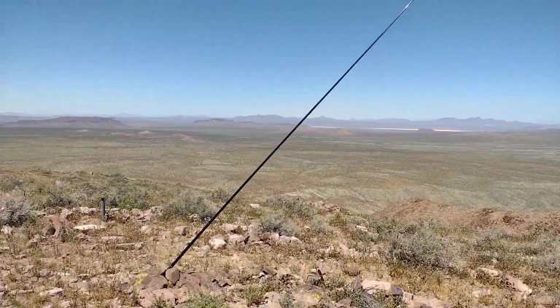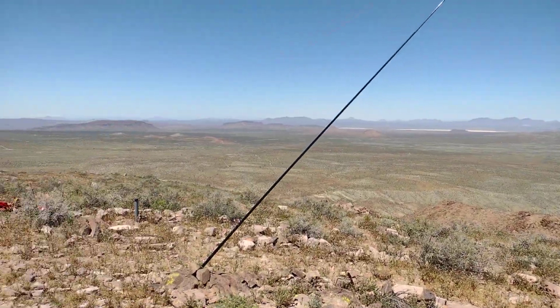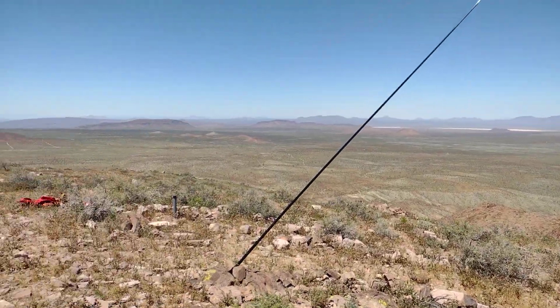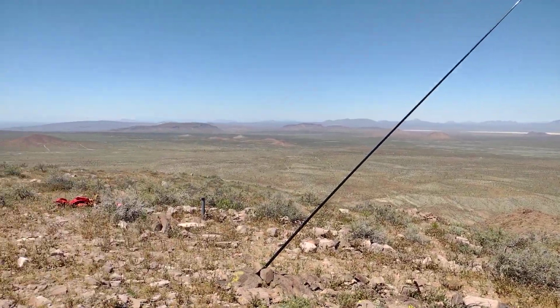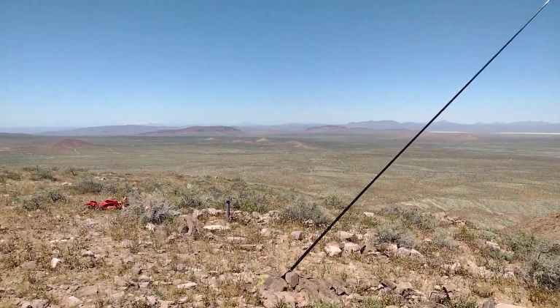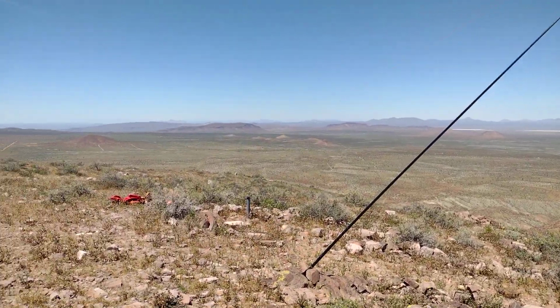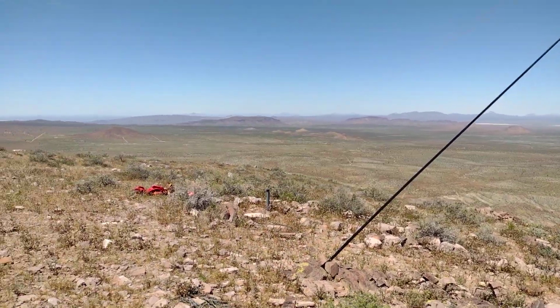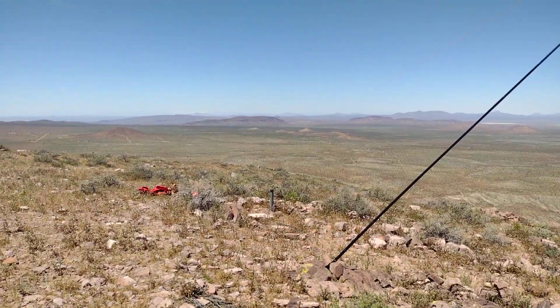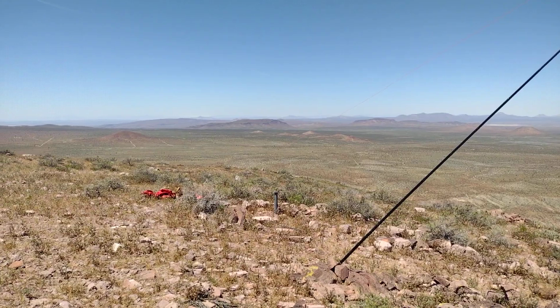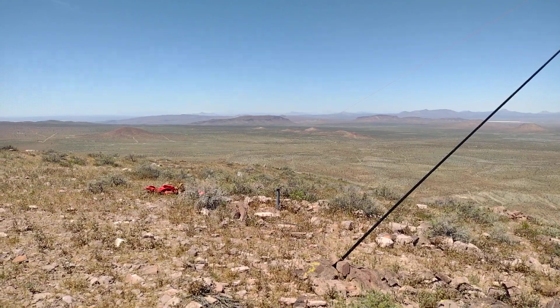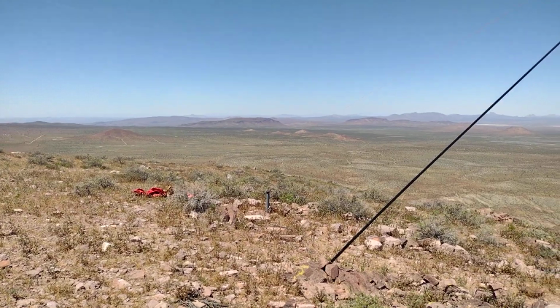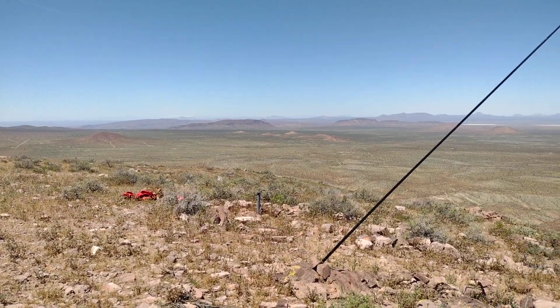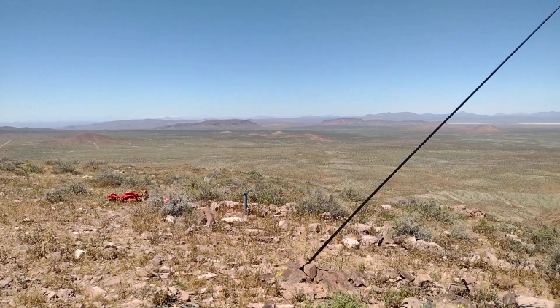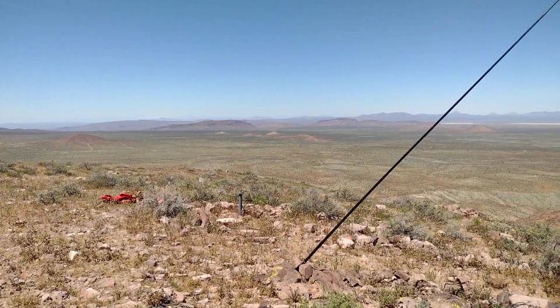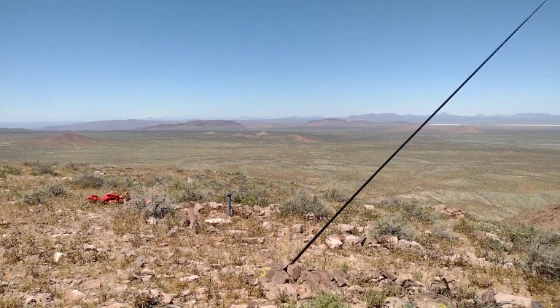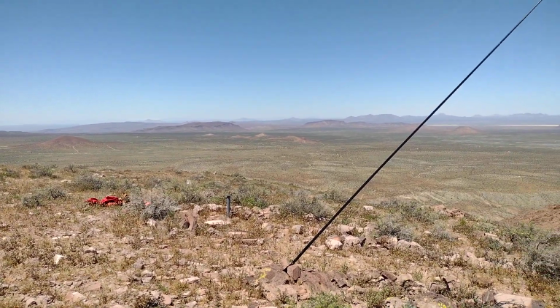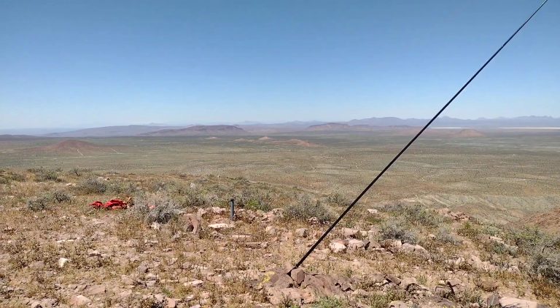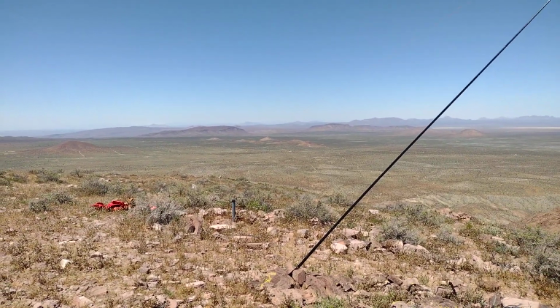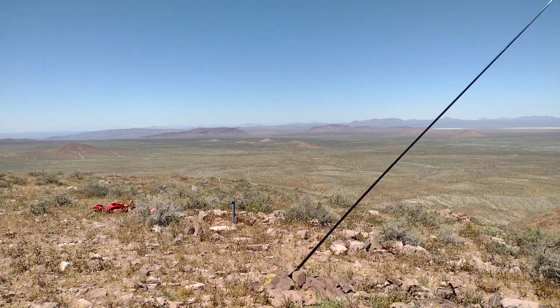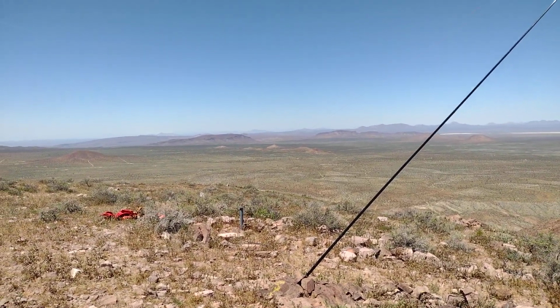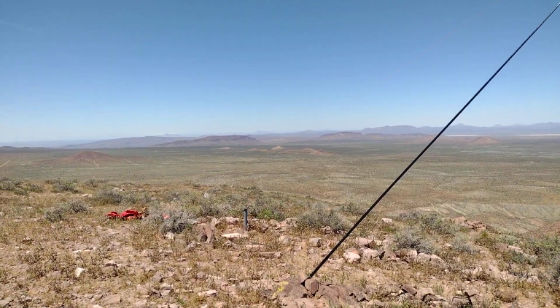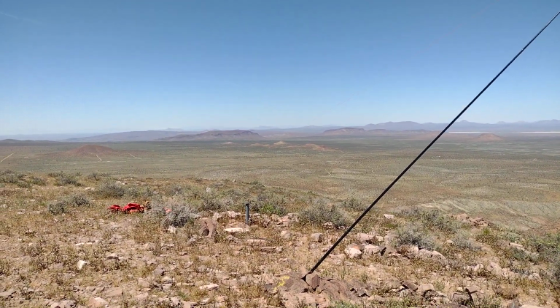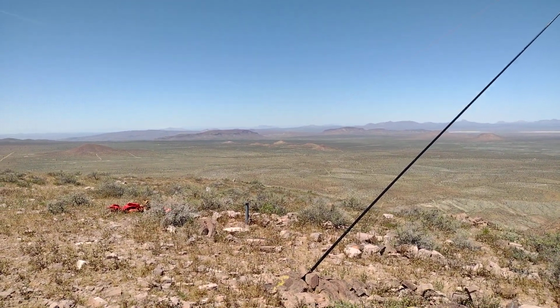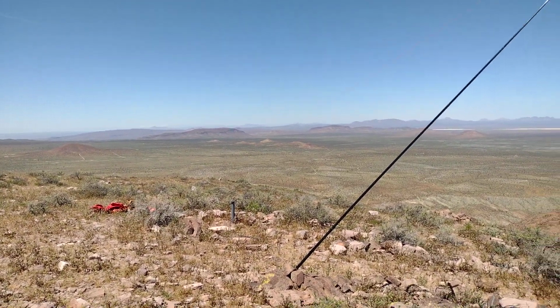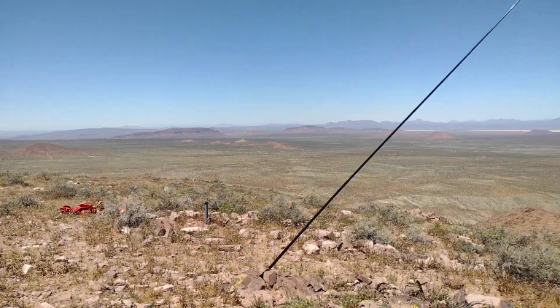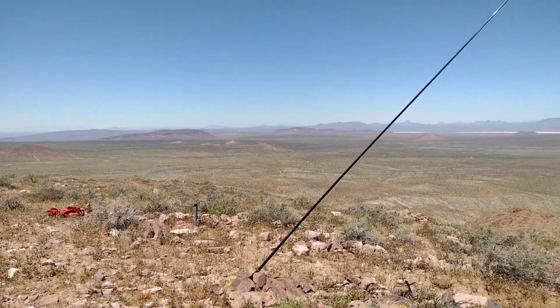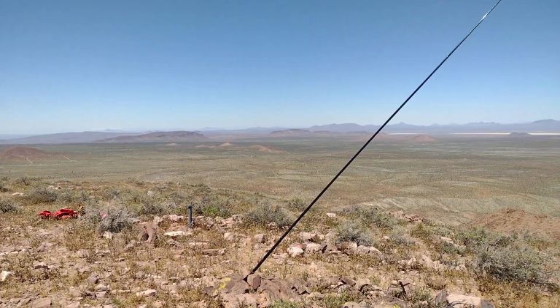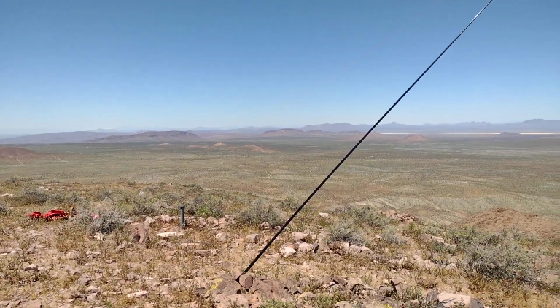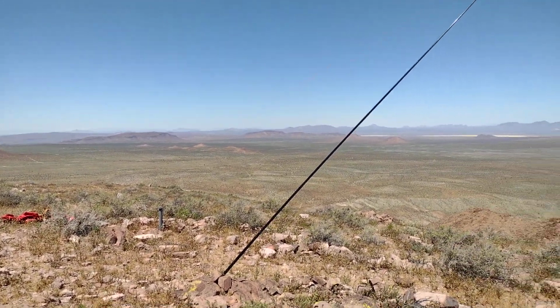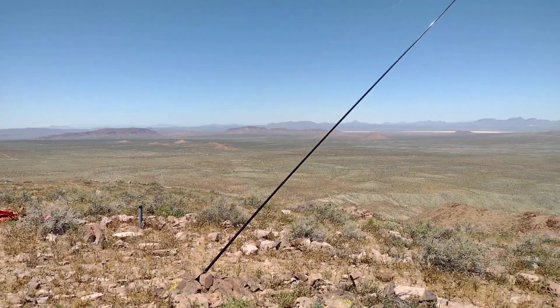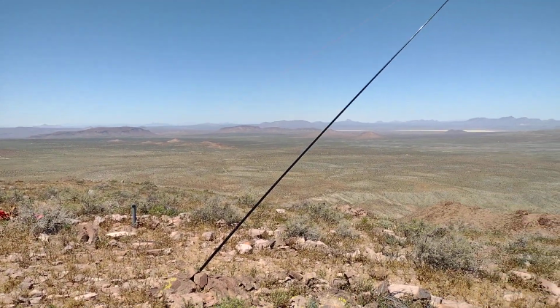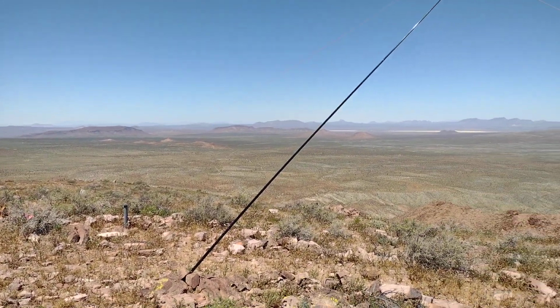Beautiful time of year to be out here. It was very windy the past couple days. Thanks for watching.